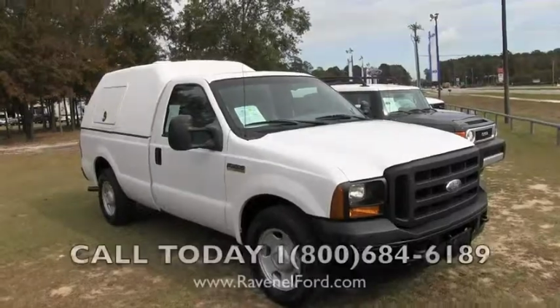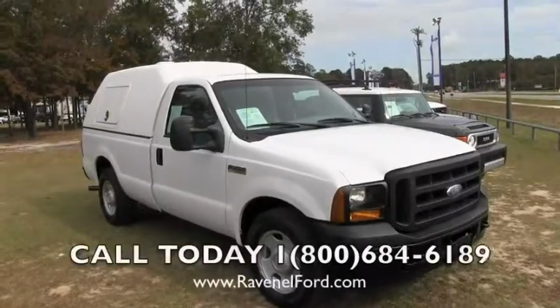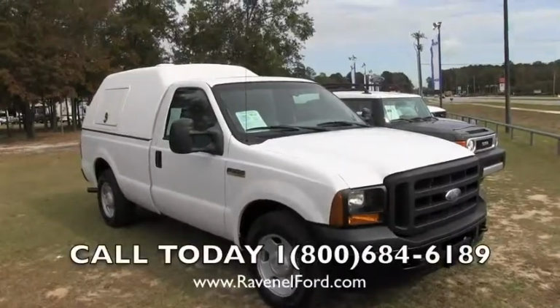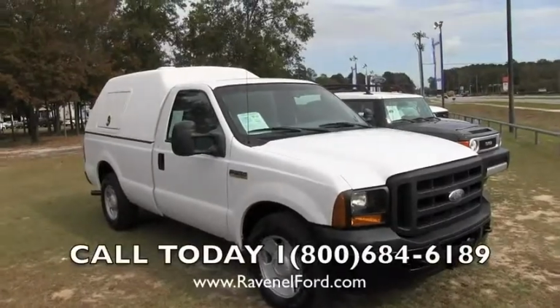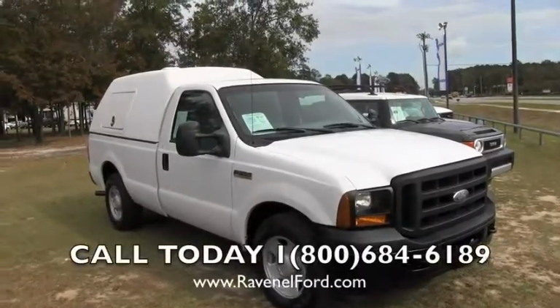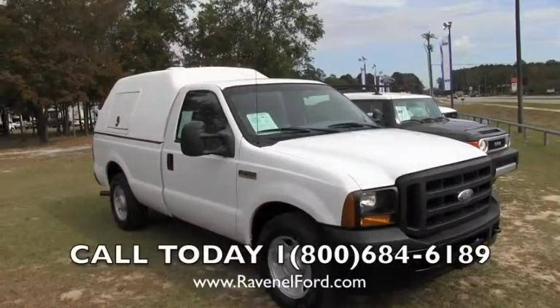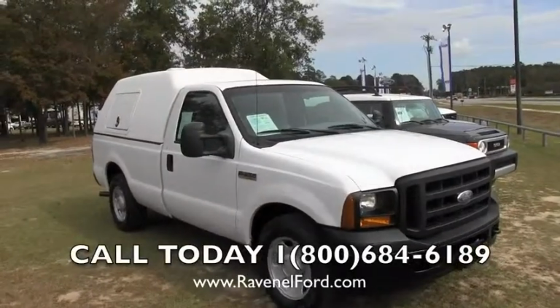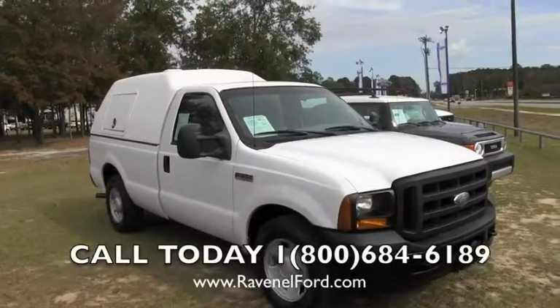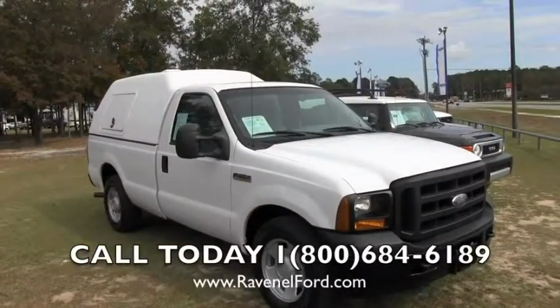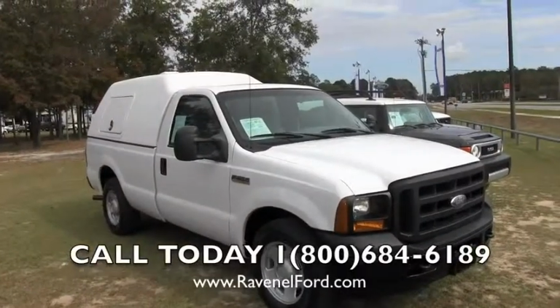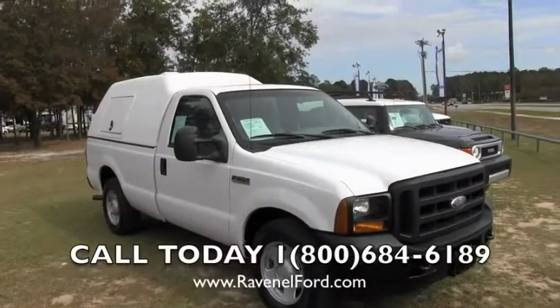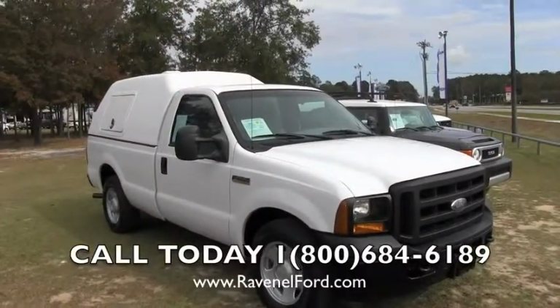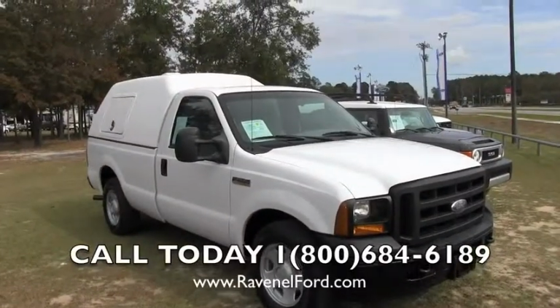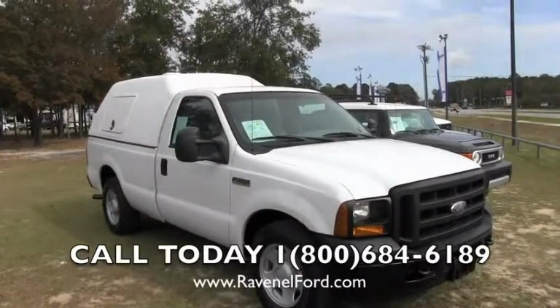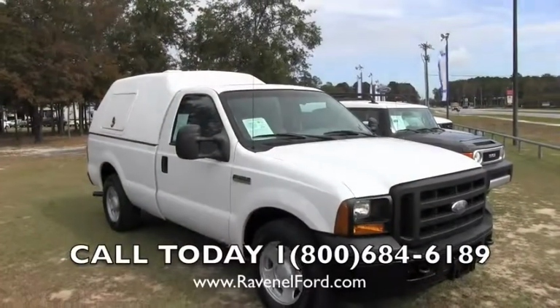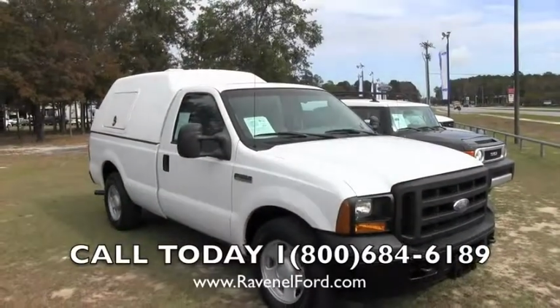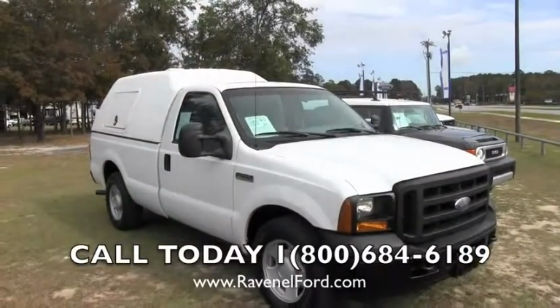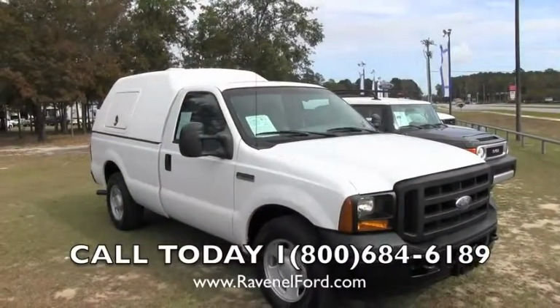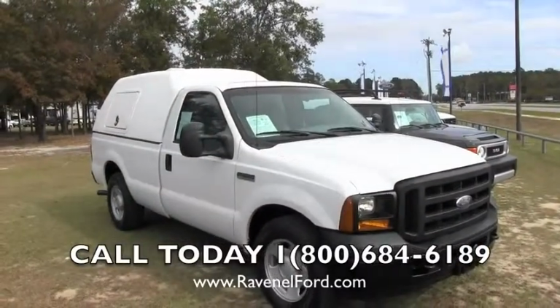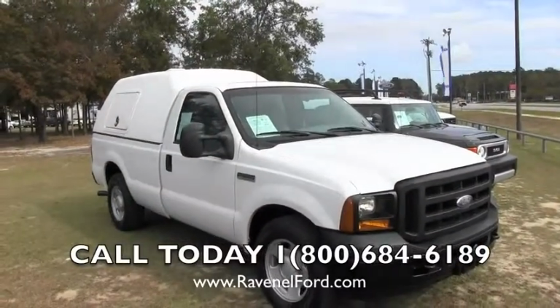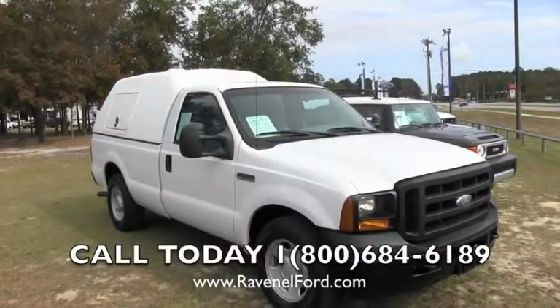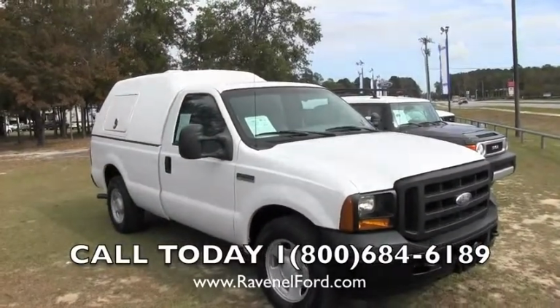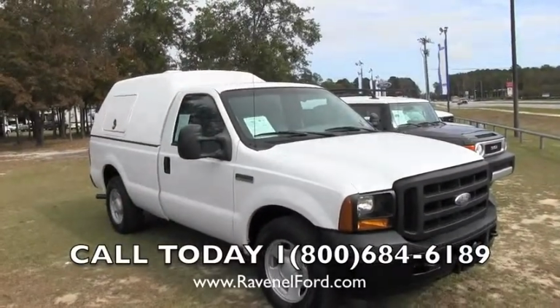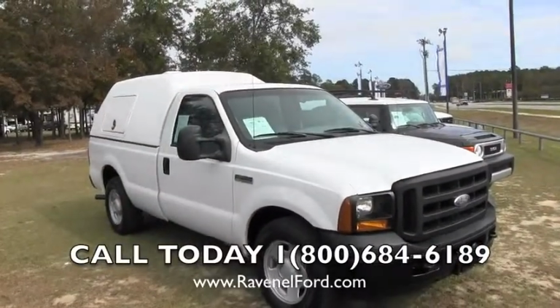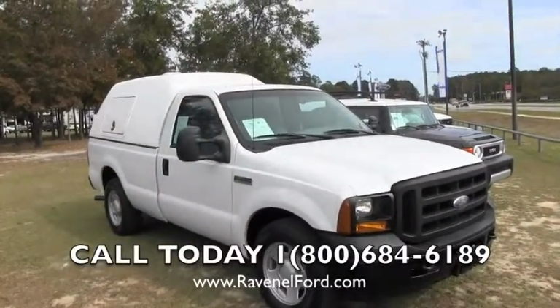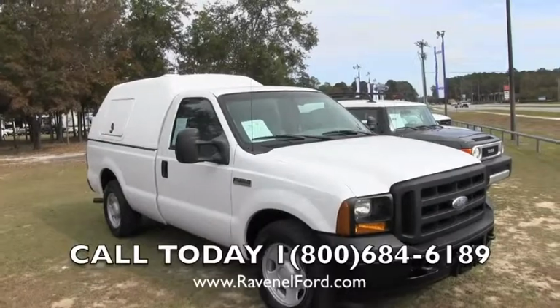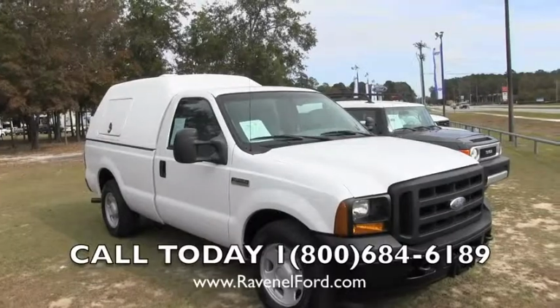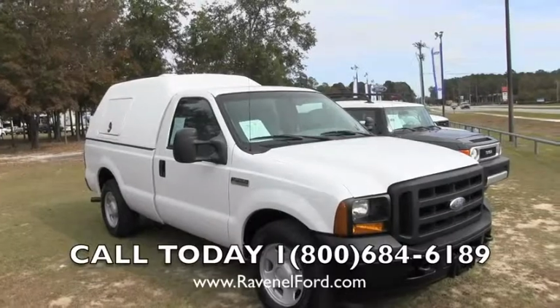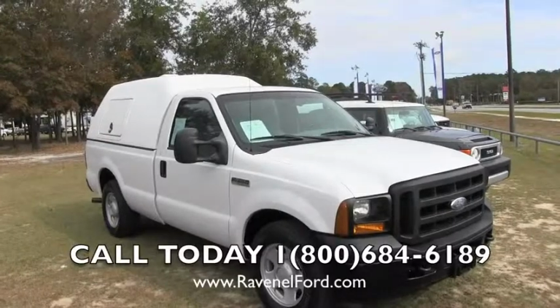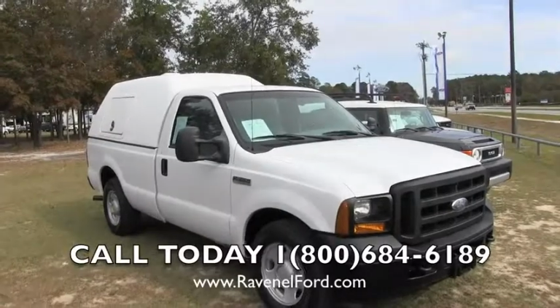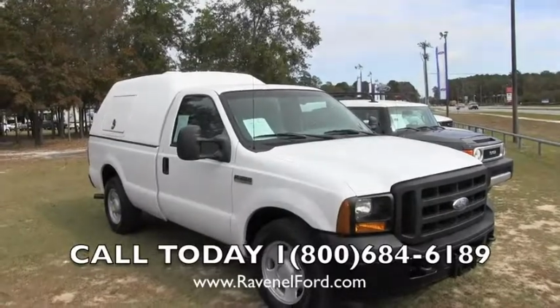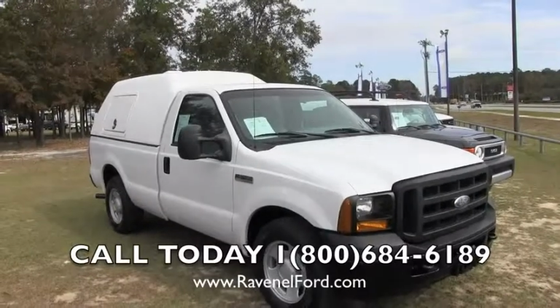Hey everybody, today we're at Ravenel Ford, just about 15 minutes south down Savannah Highway past the Citadel Mall in Charleston.